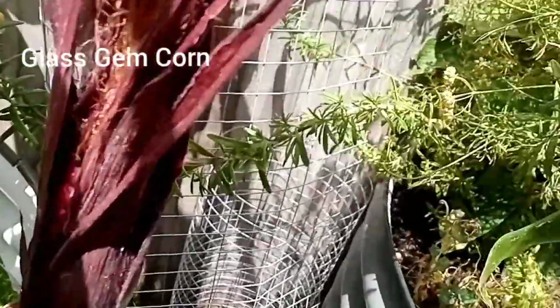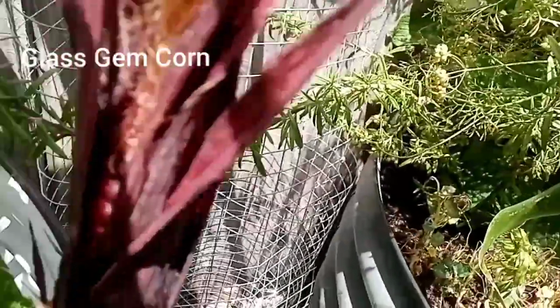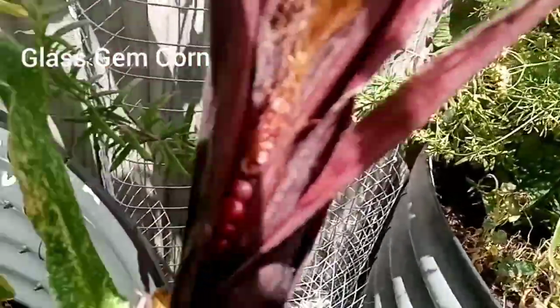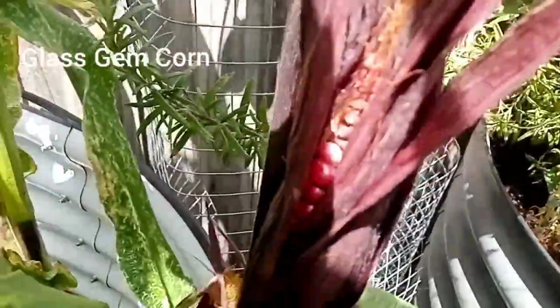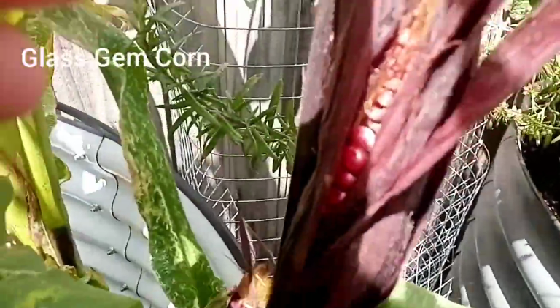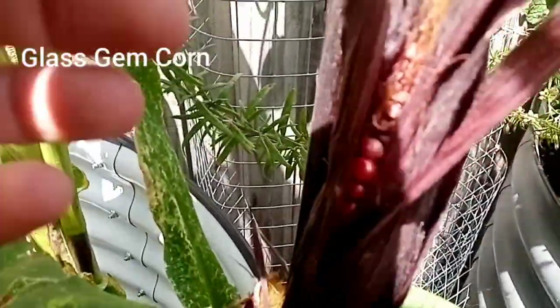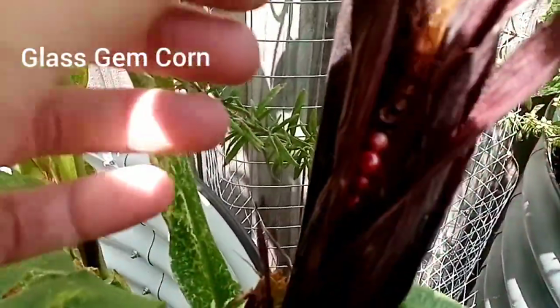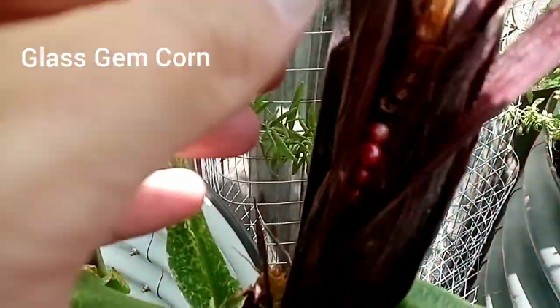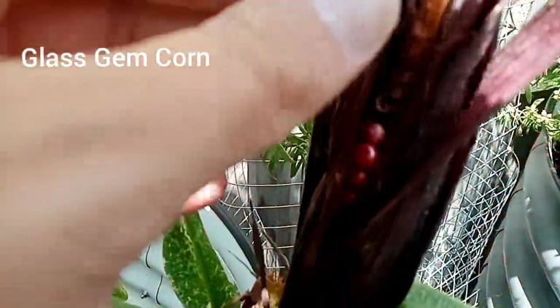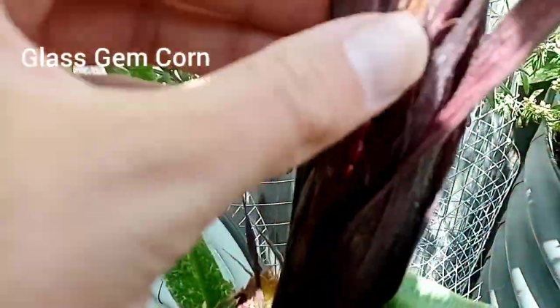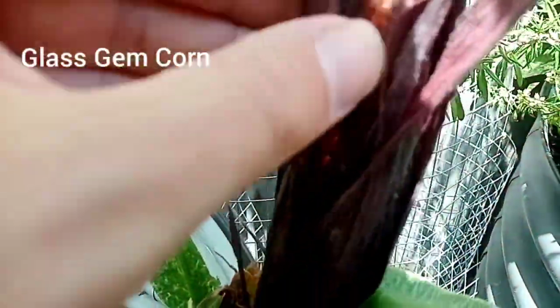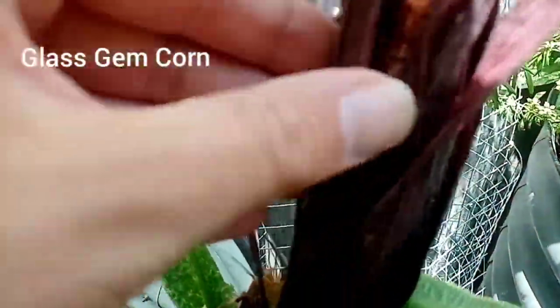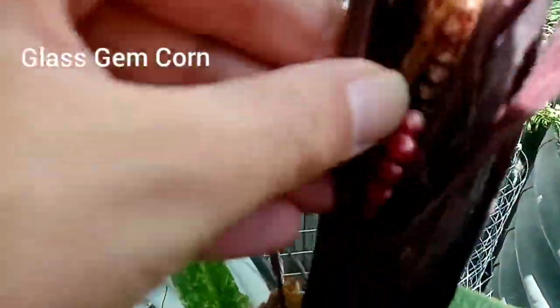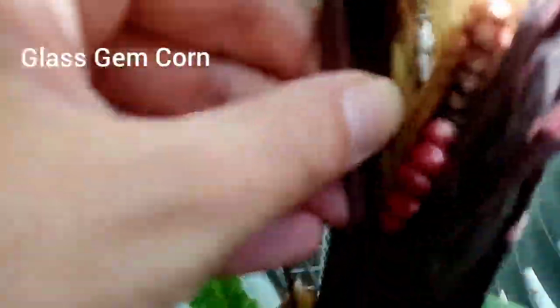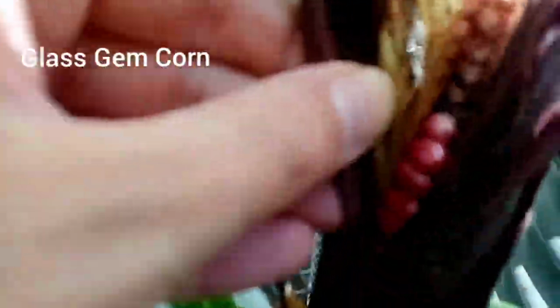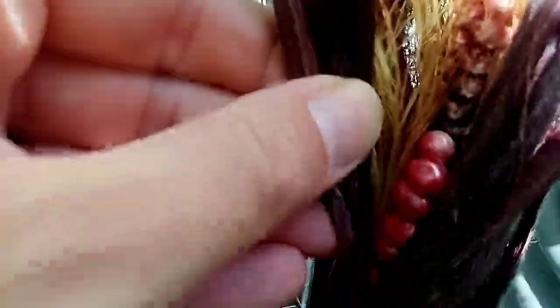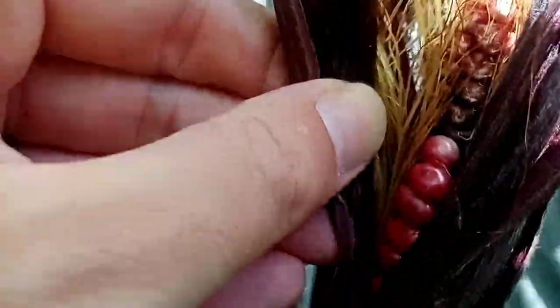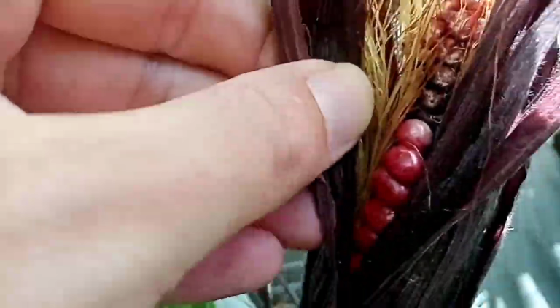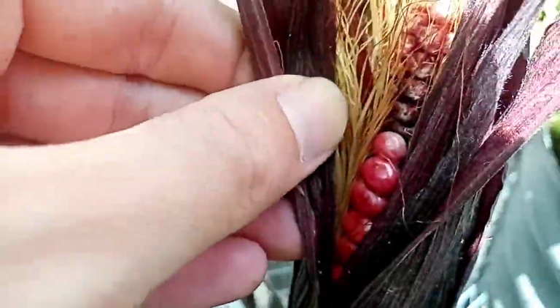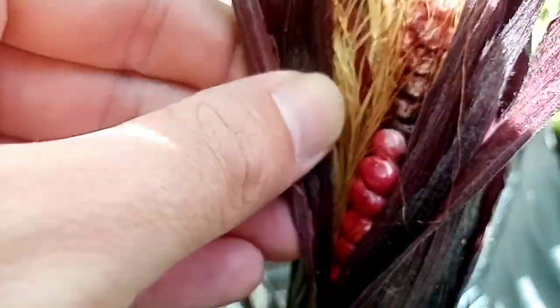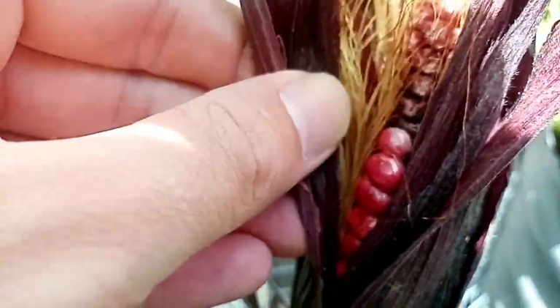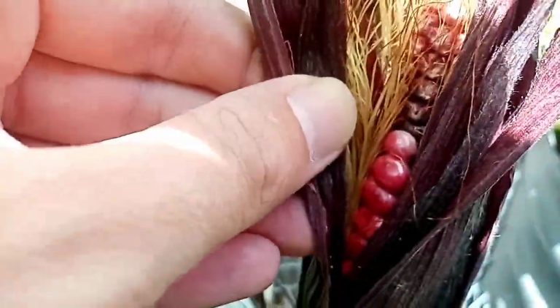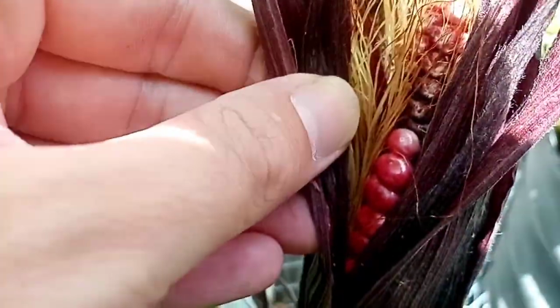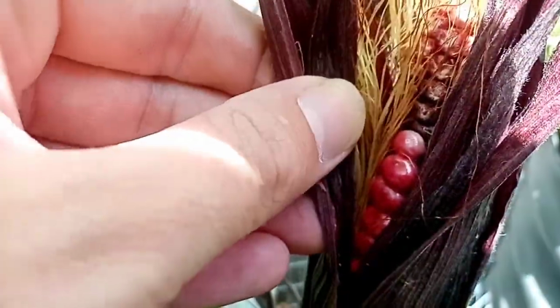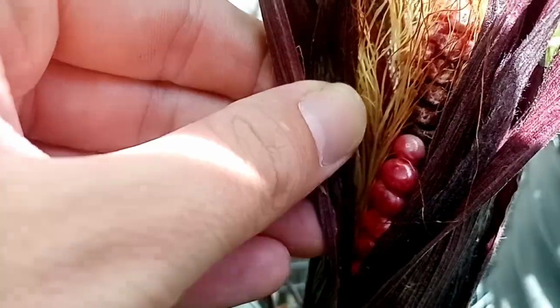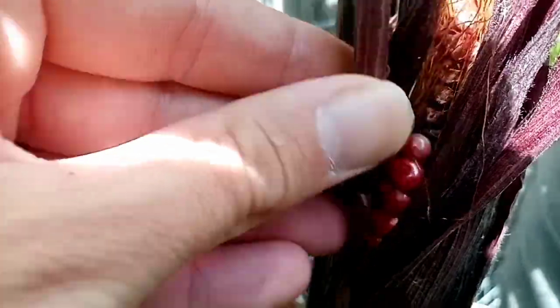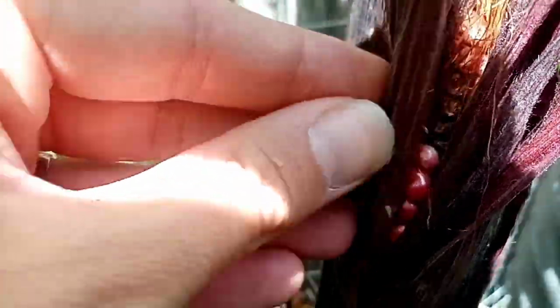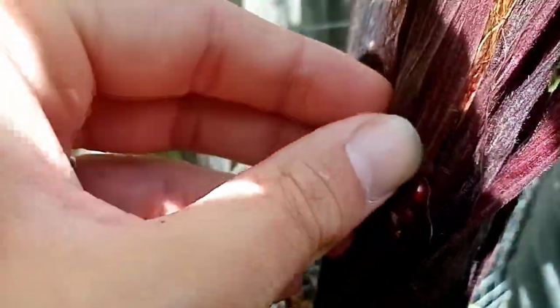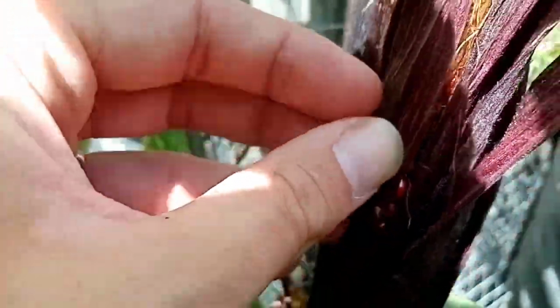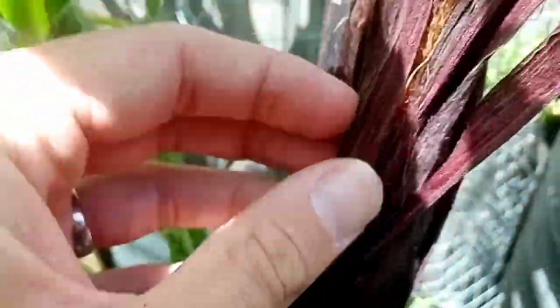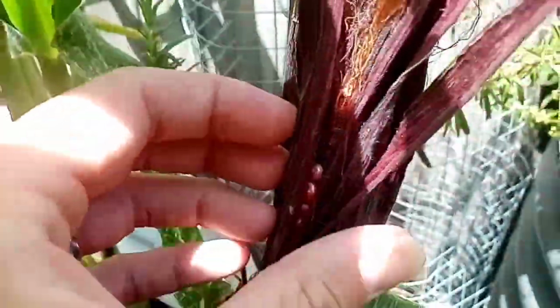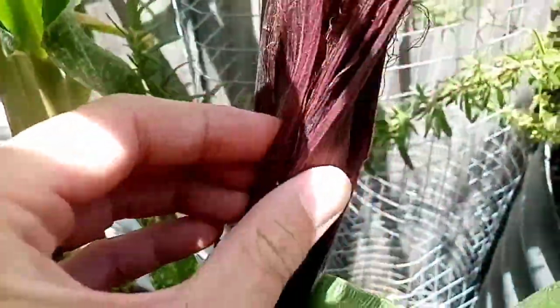Have a look at this one just here — you can see some red kernels in this one. Almost ready to pick.